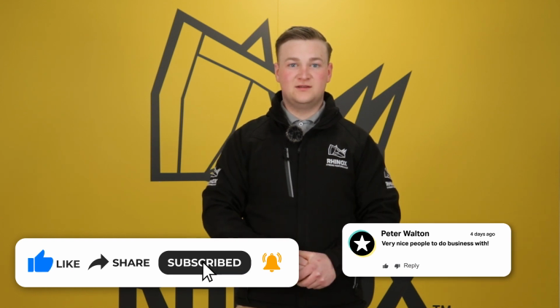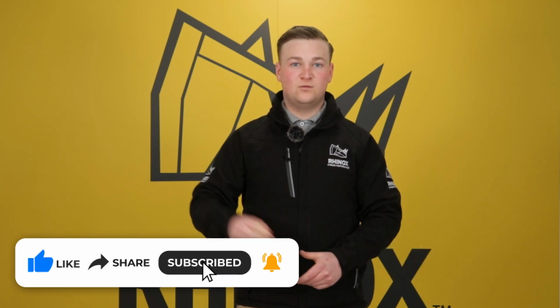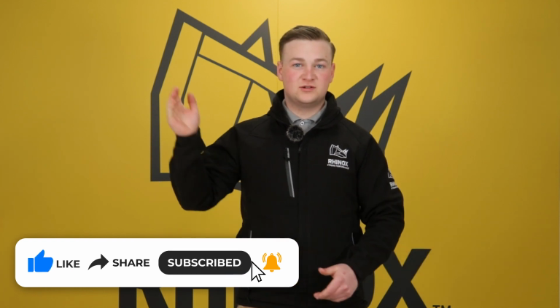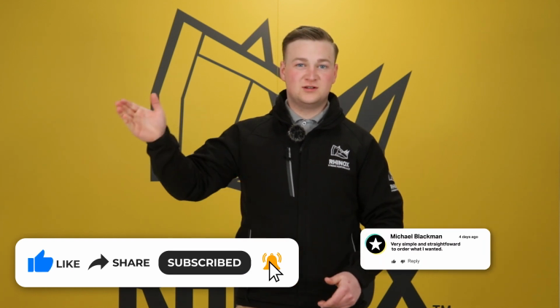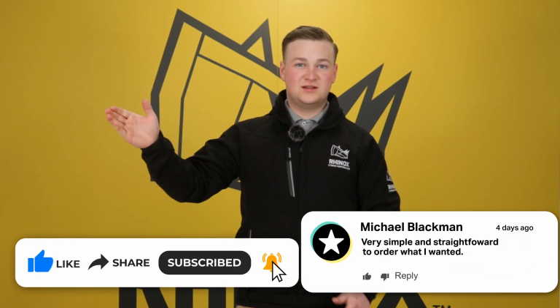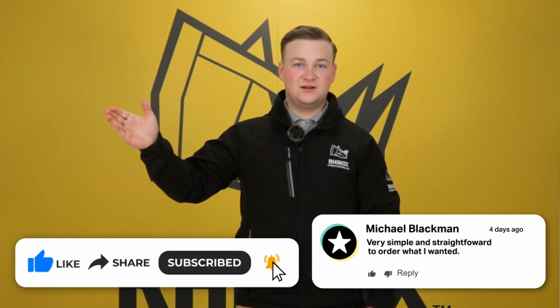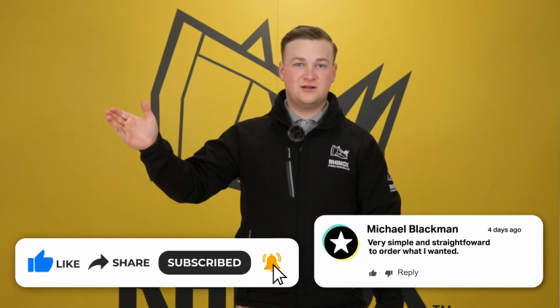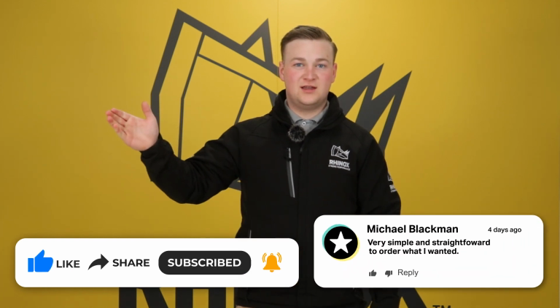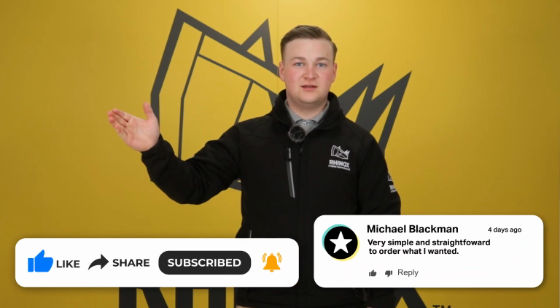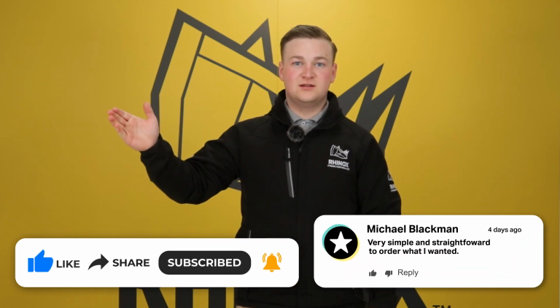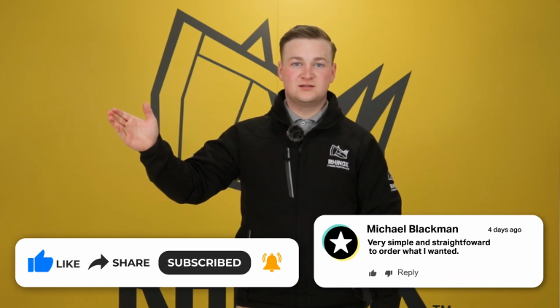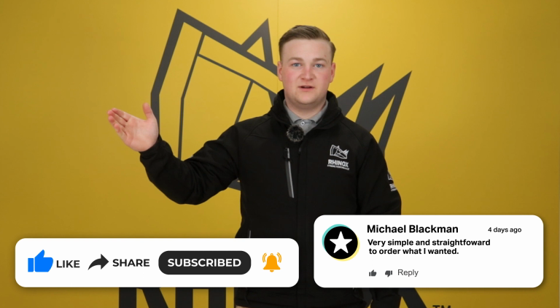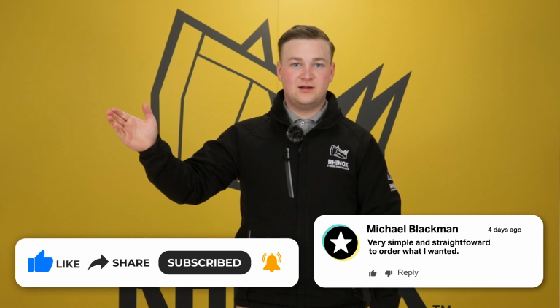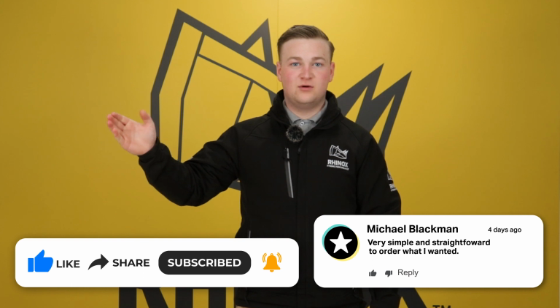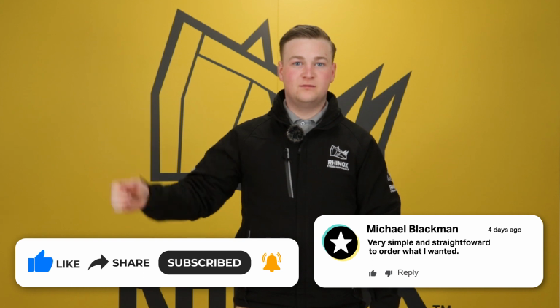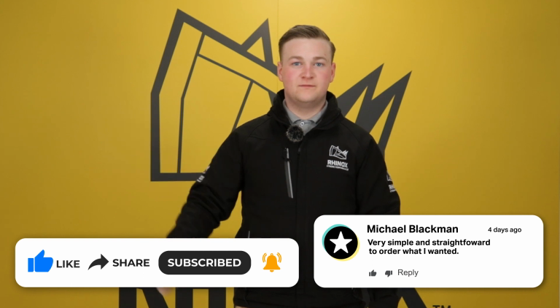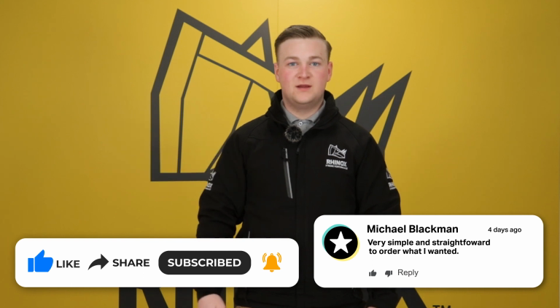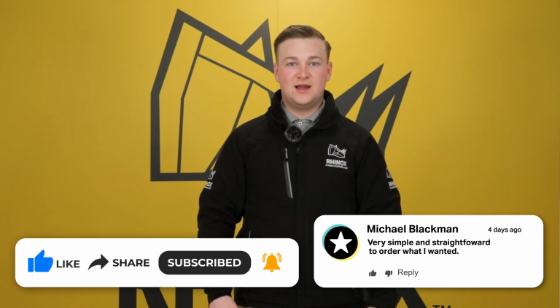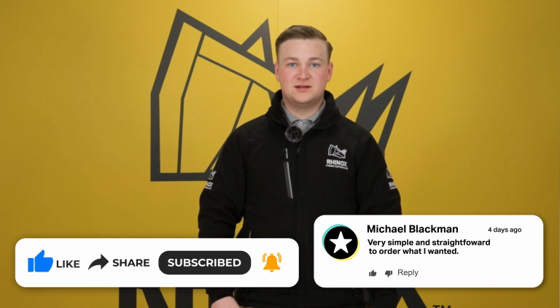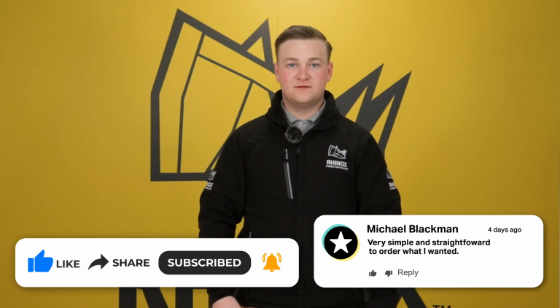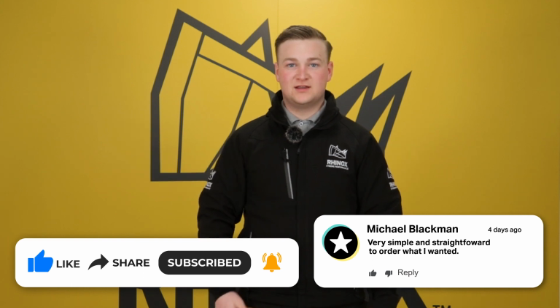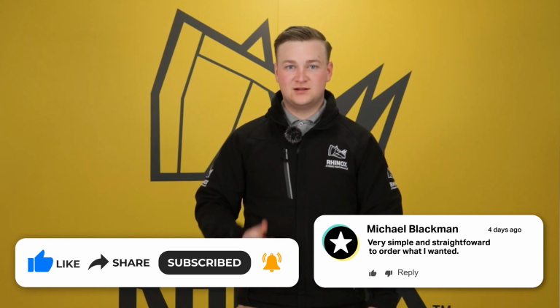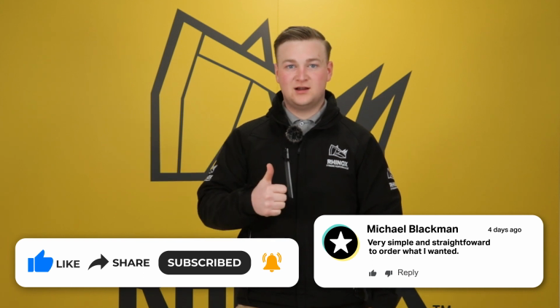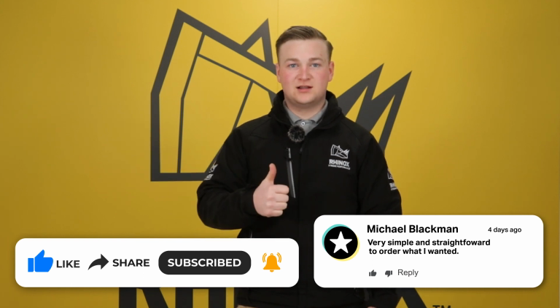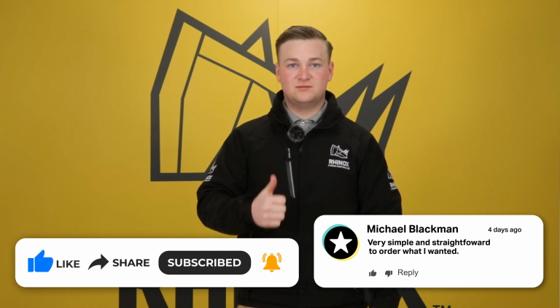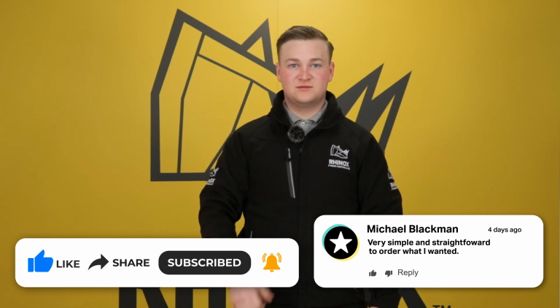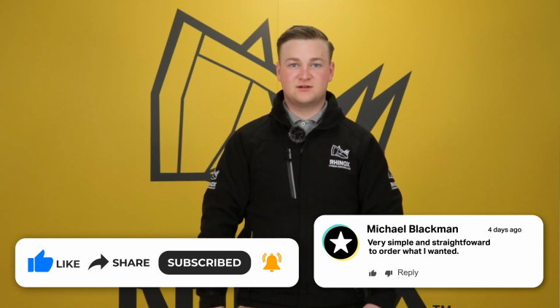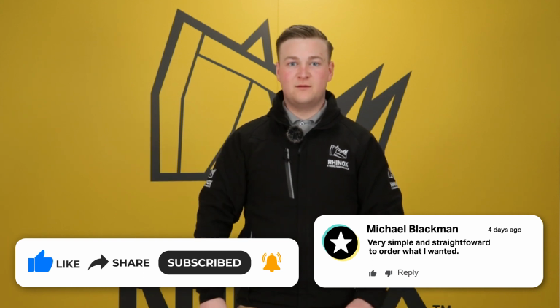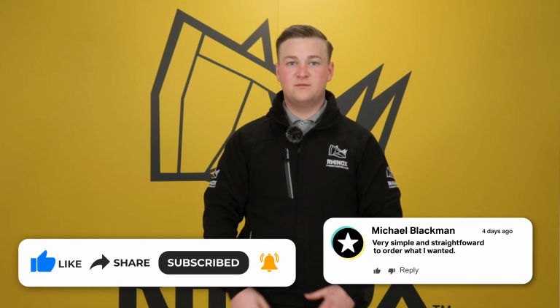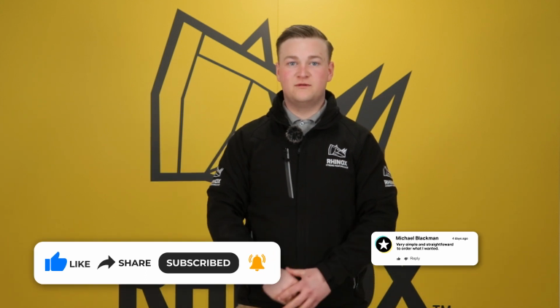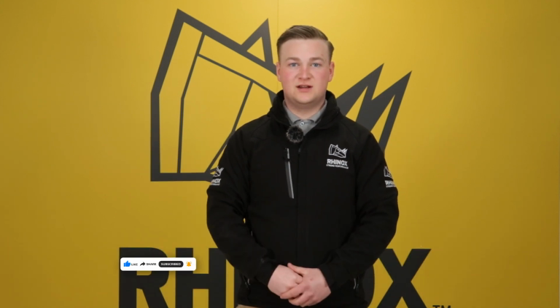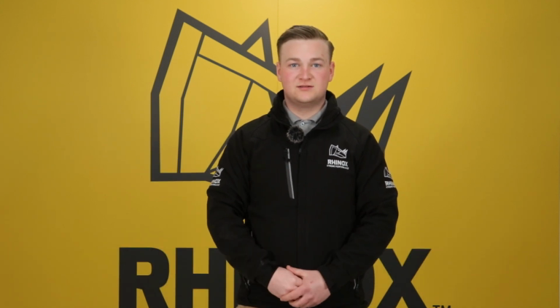Do you want to find out more details about the key features of all Rhinox telehandler buckets? Watch this video here to find out more, and don't forget to like and subscribe for more videos.